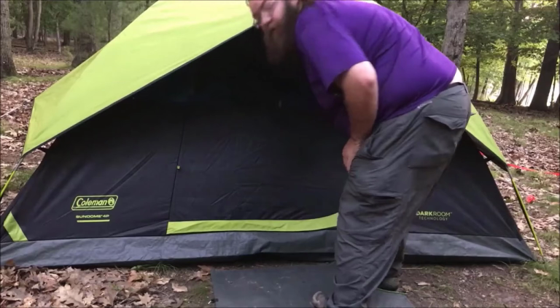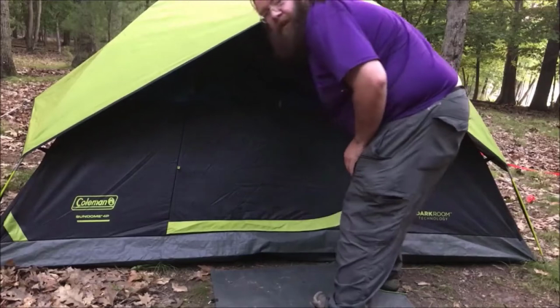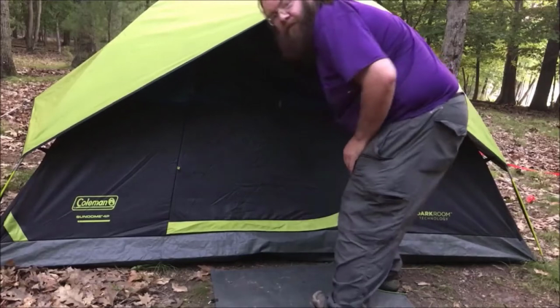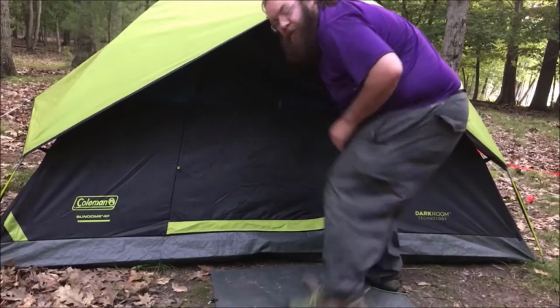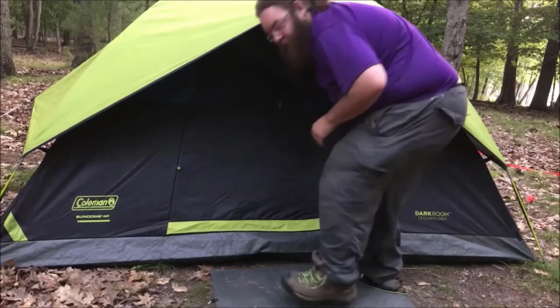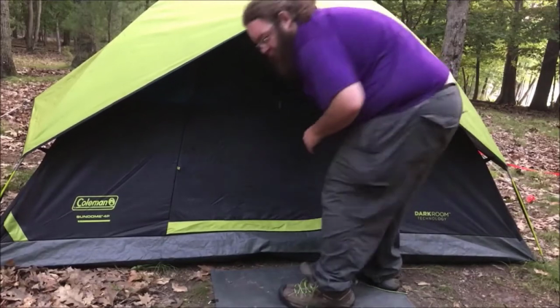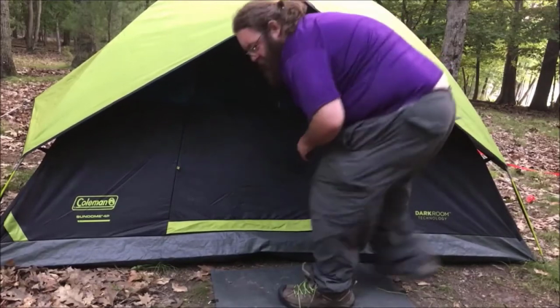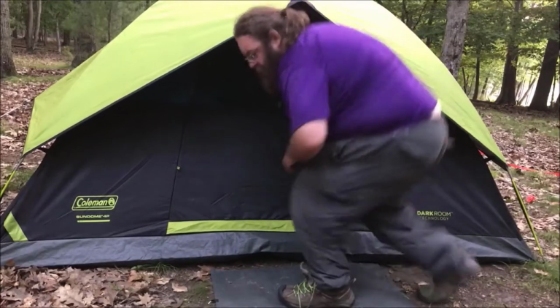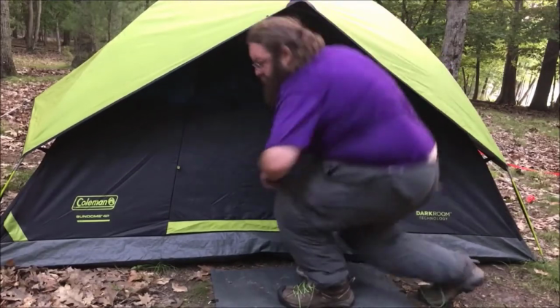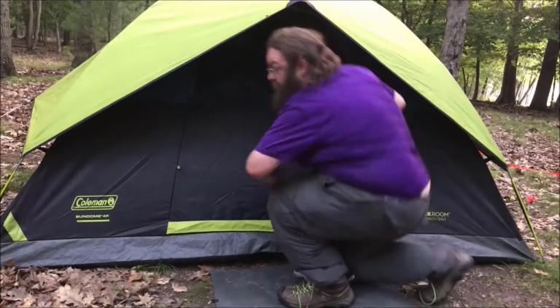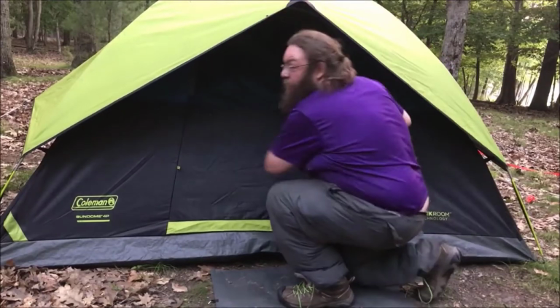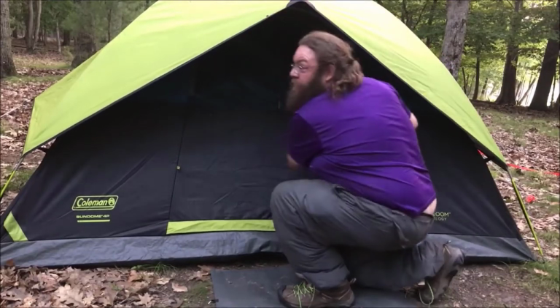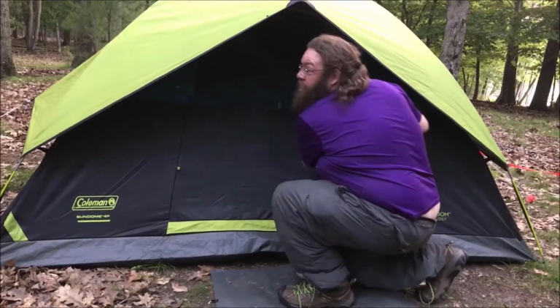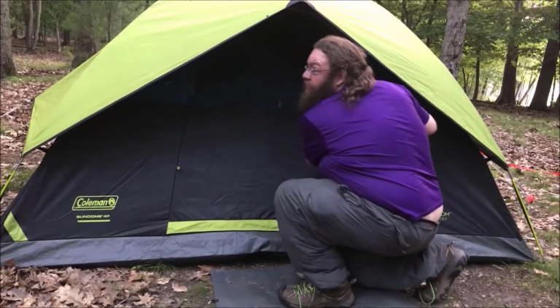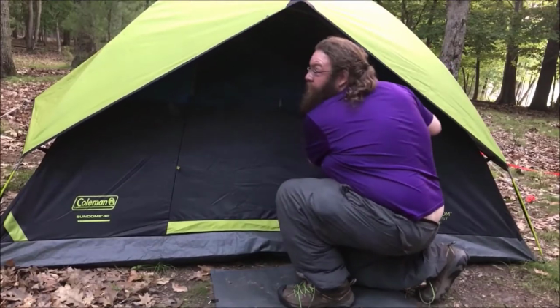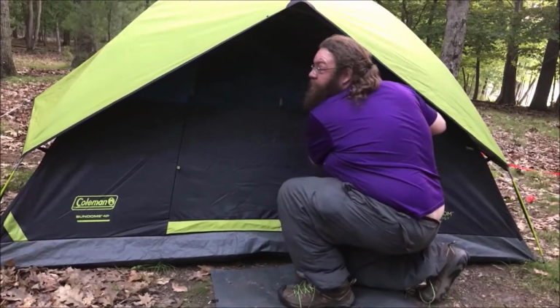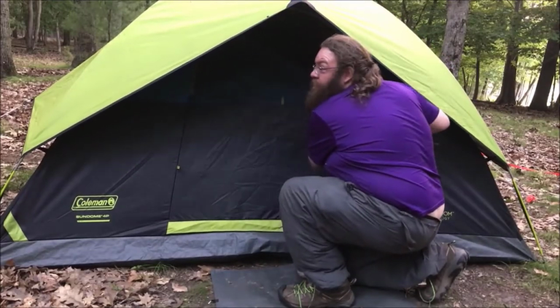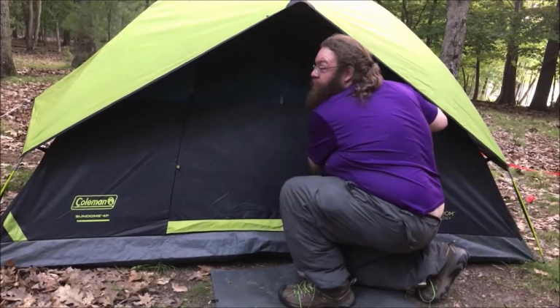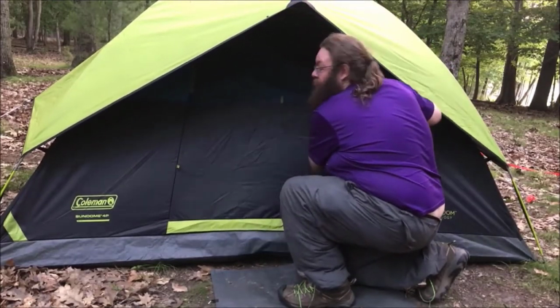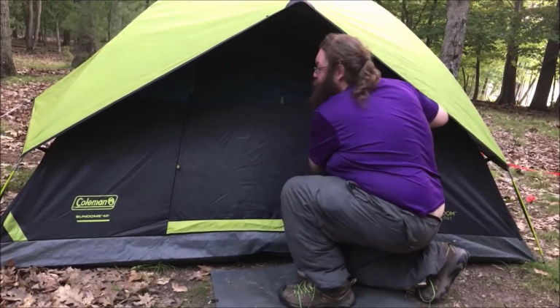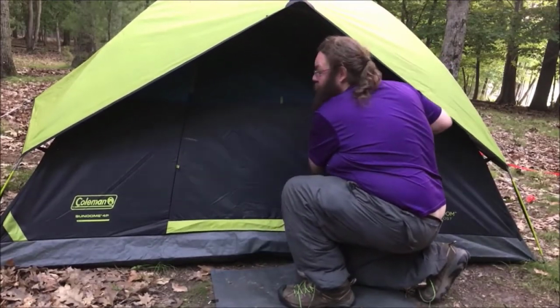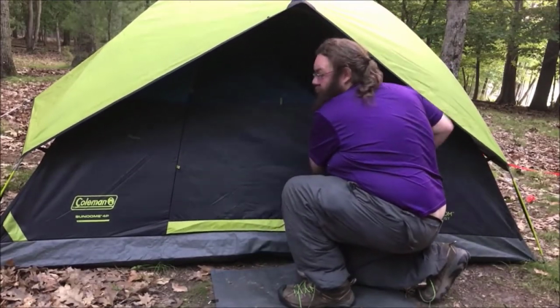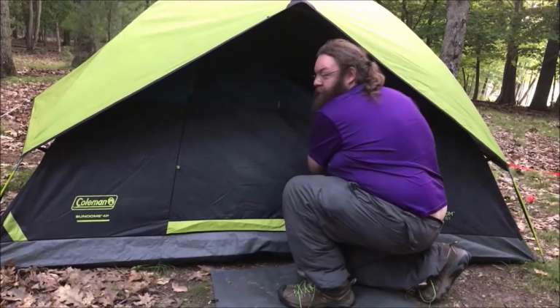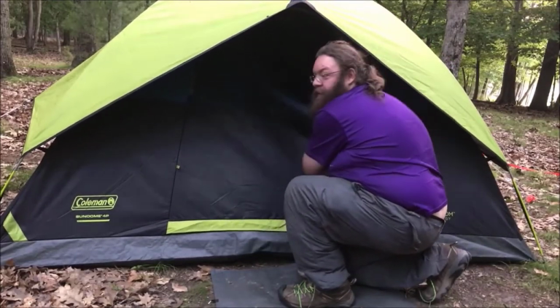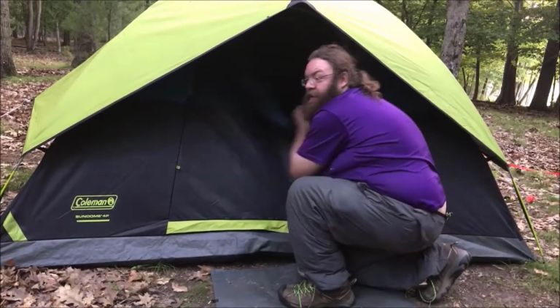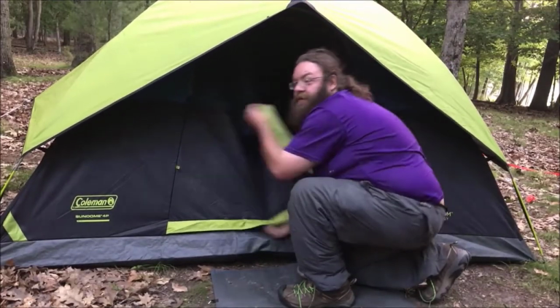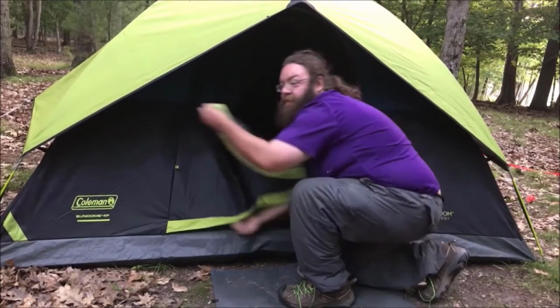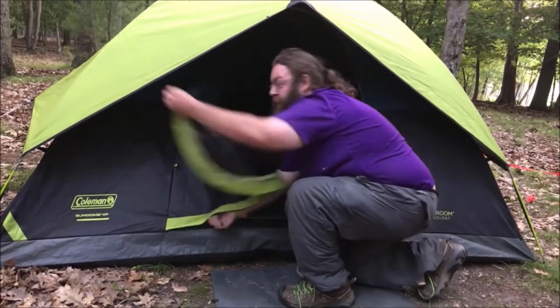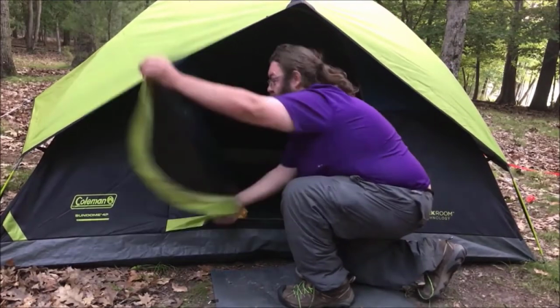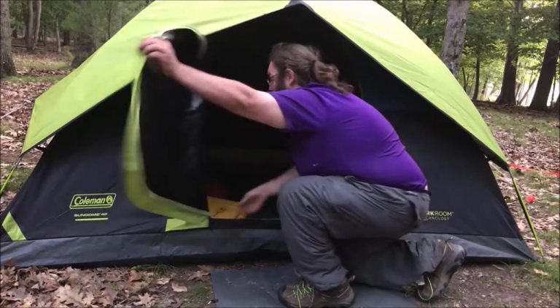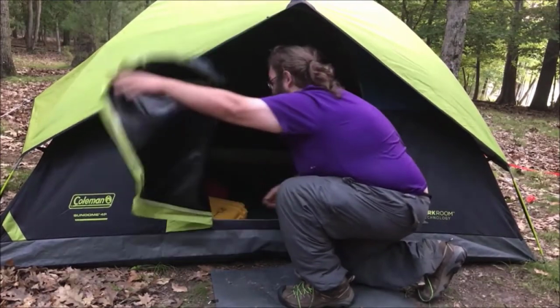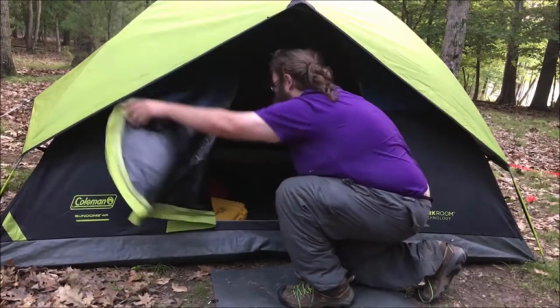At Nordhaus, we always zip our tents to the top, because the raccoons have learned to unzip tents to the bottom.